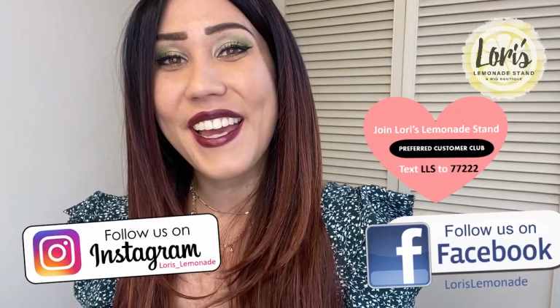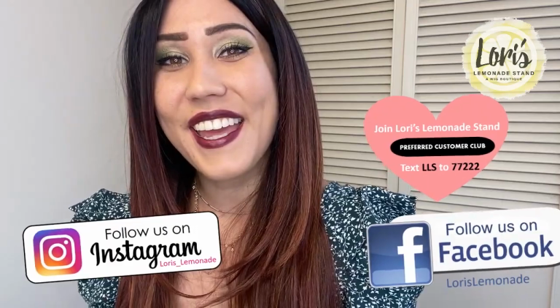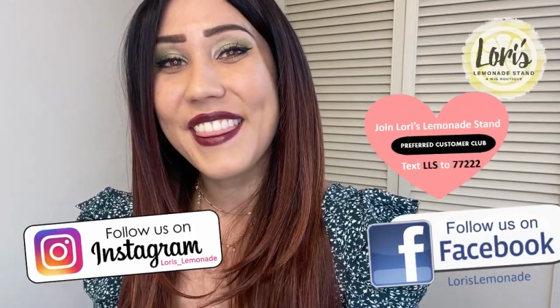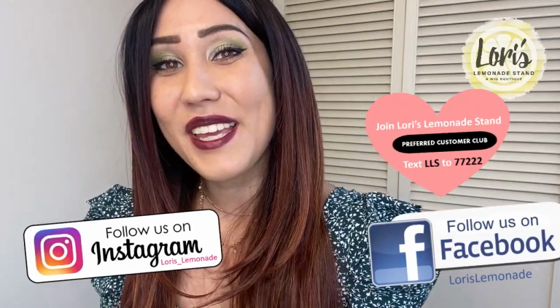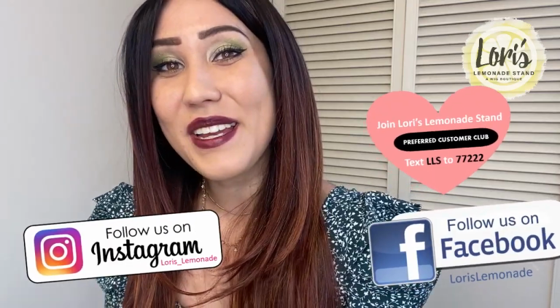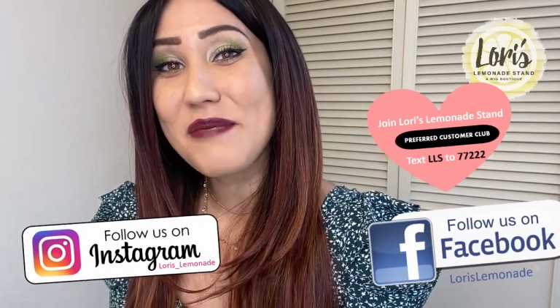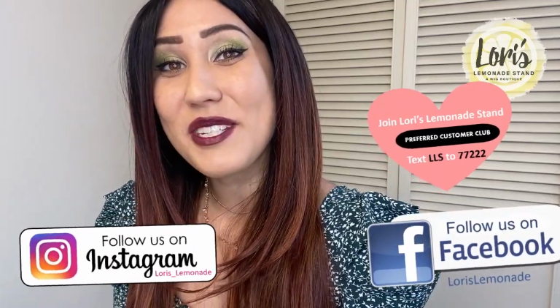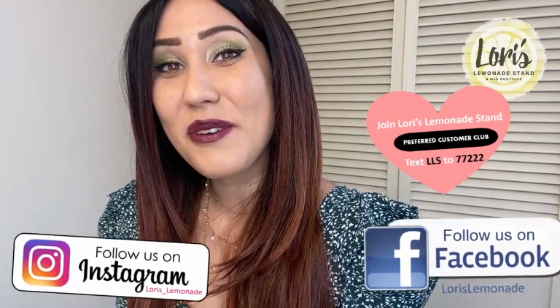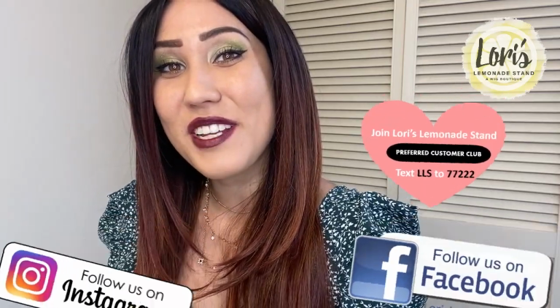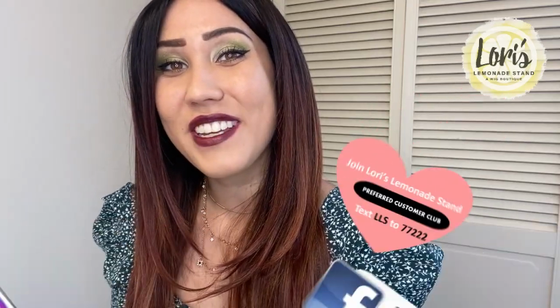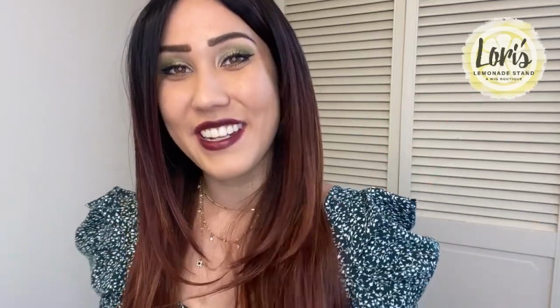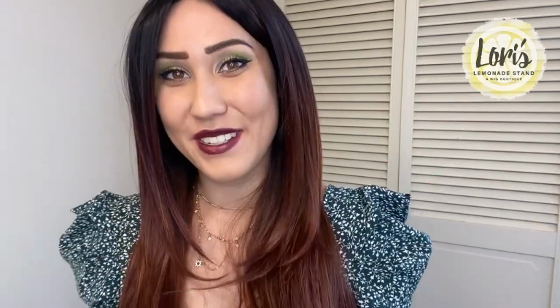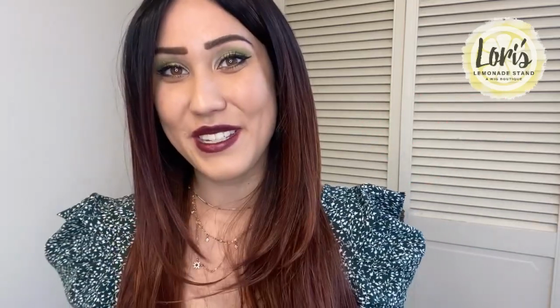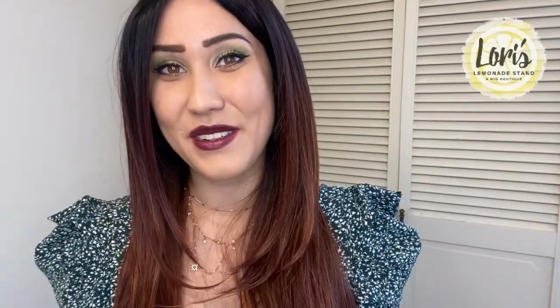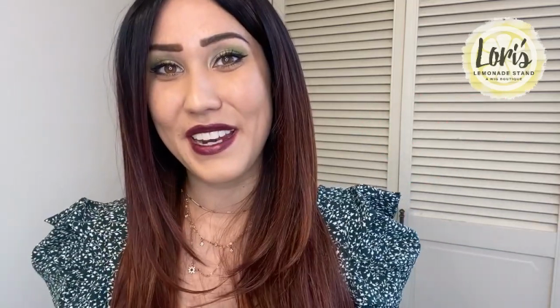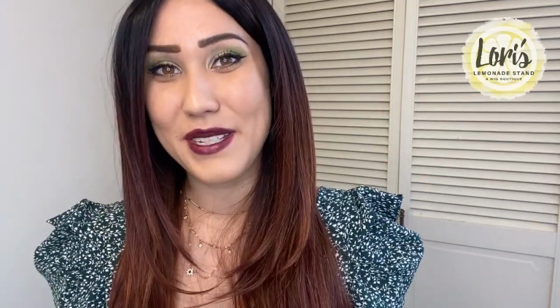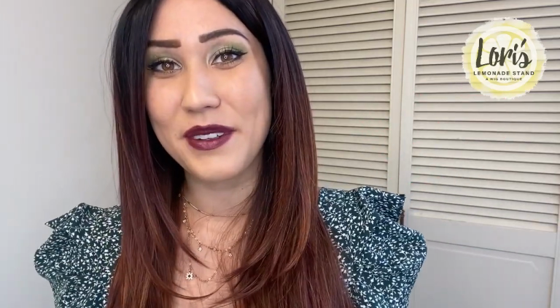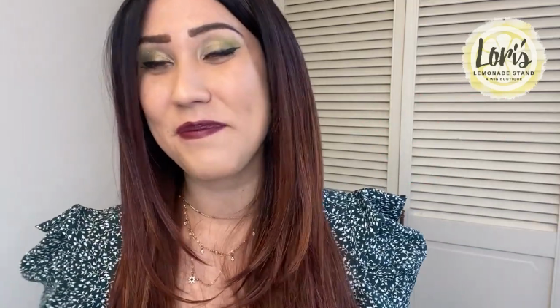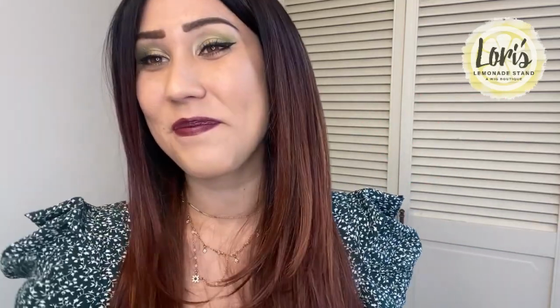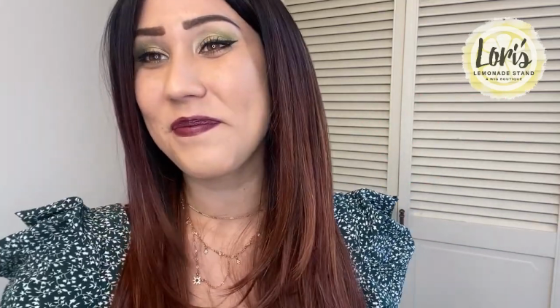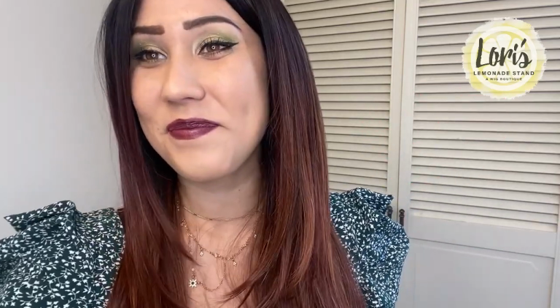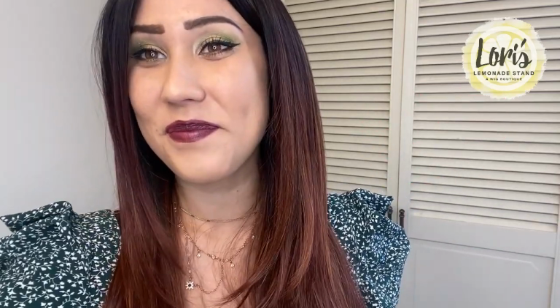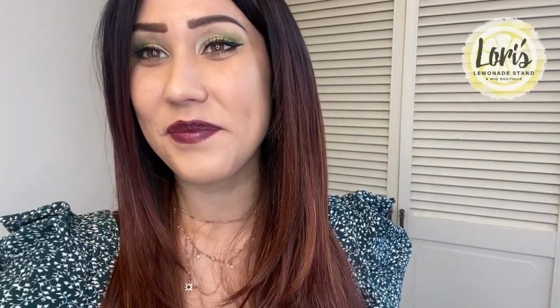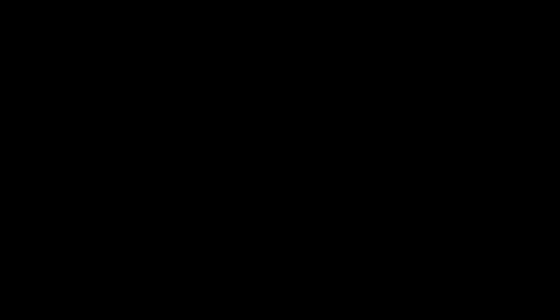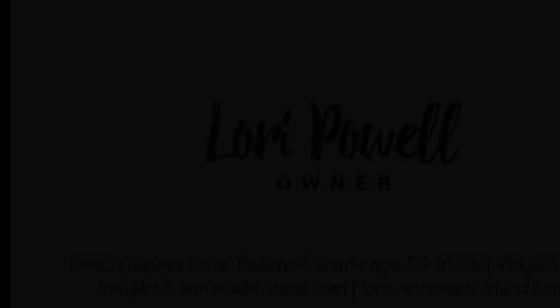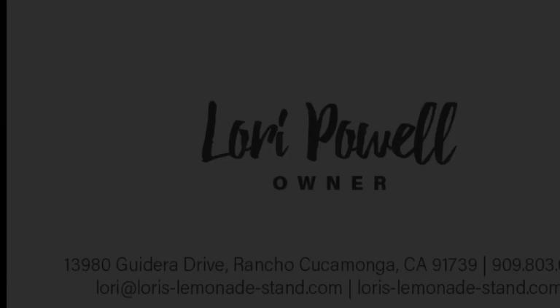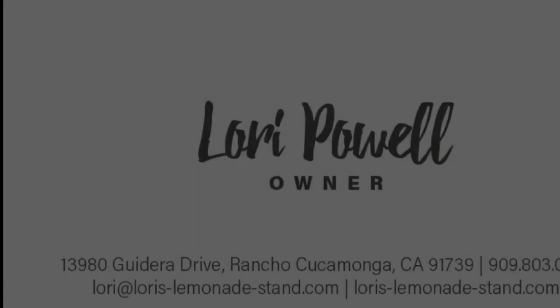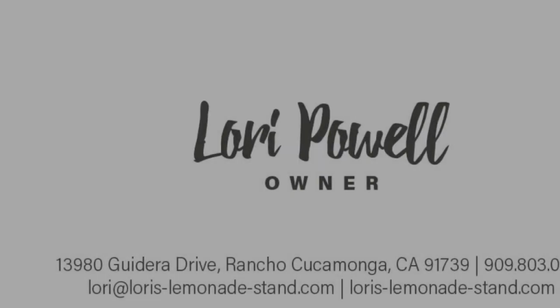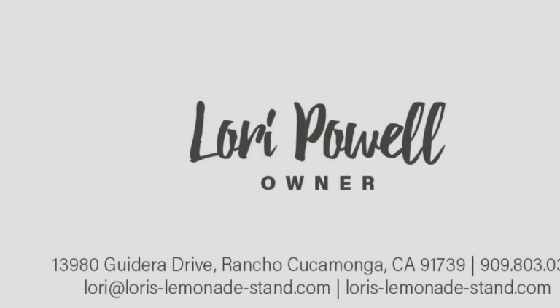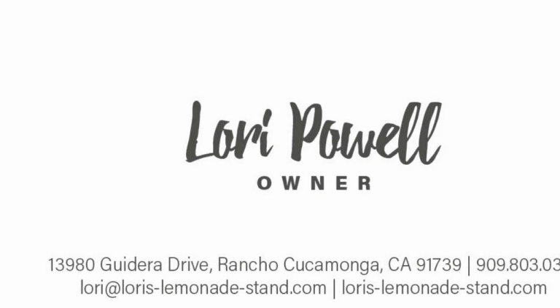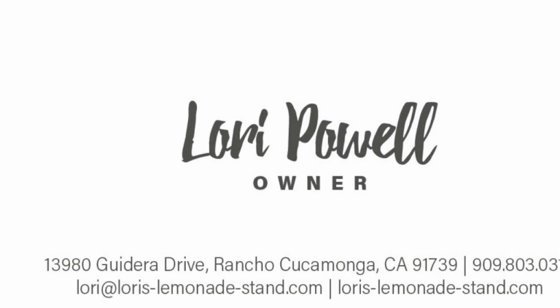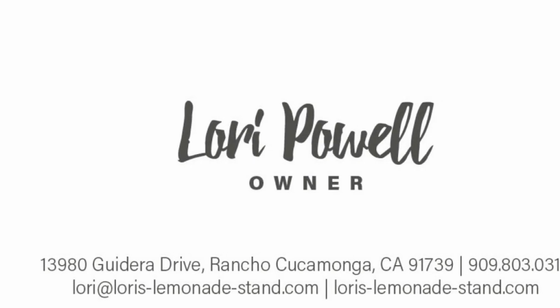Again, thank you guys so much for watching and I'll see you in the next one. Bye.